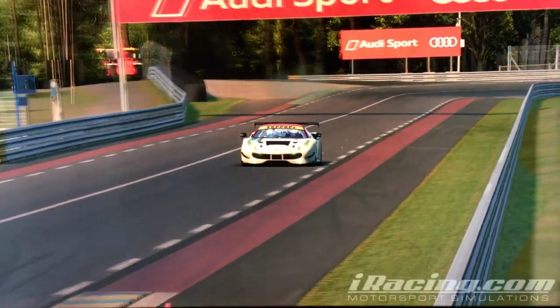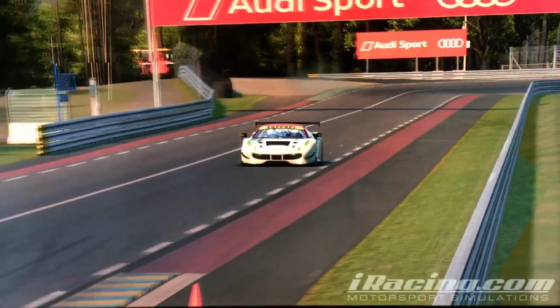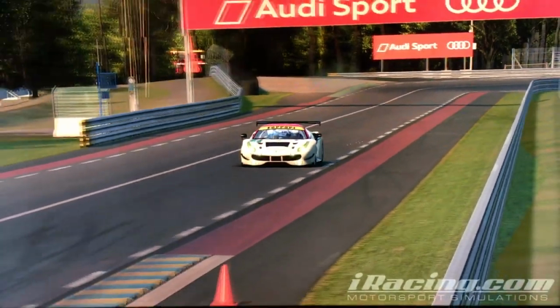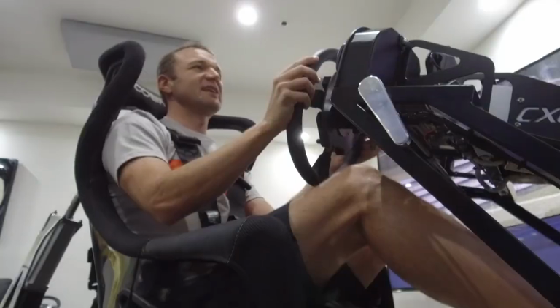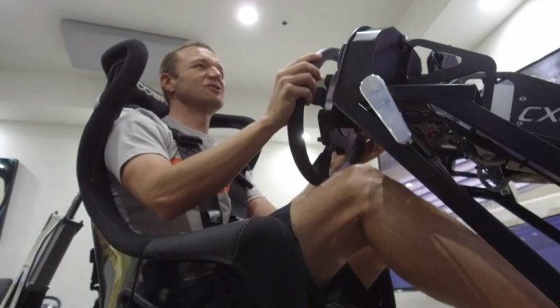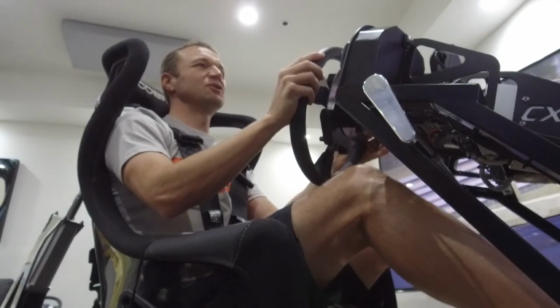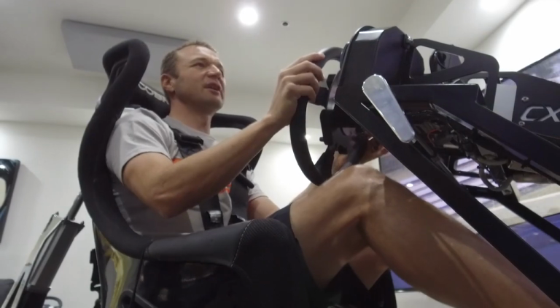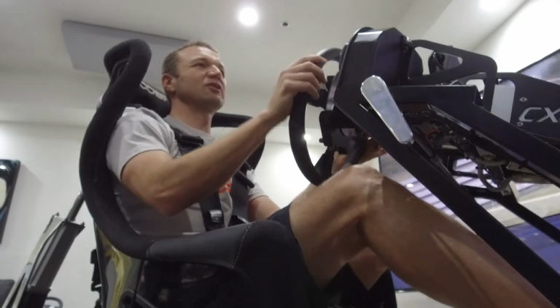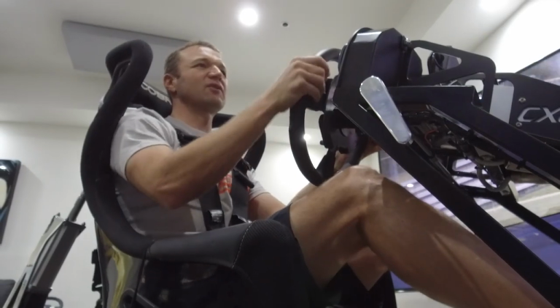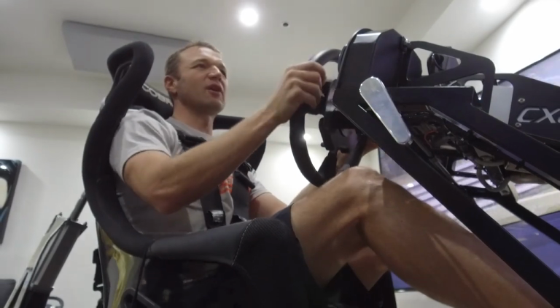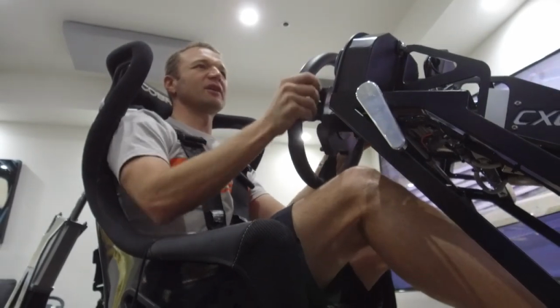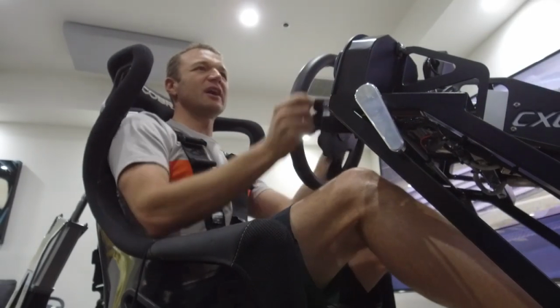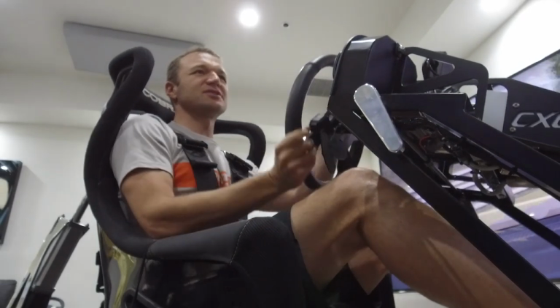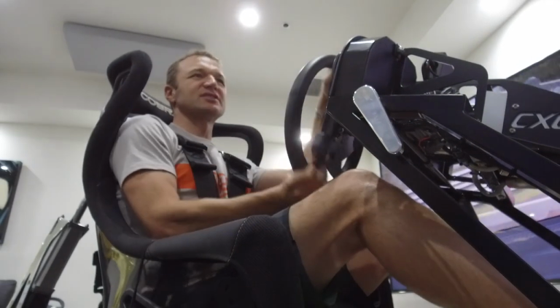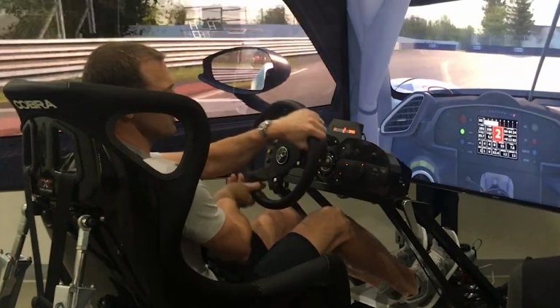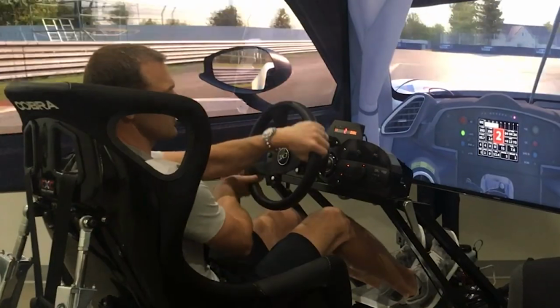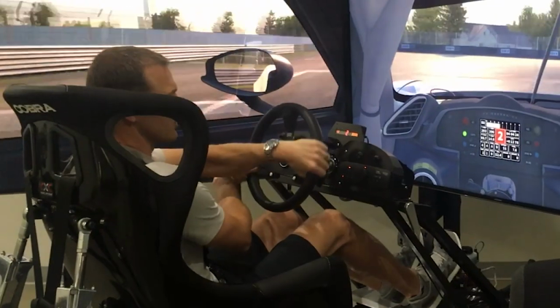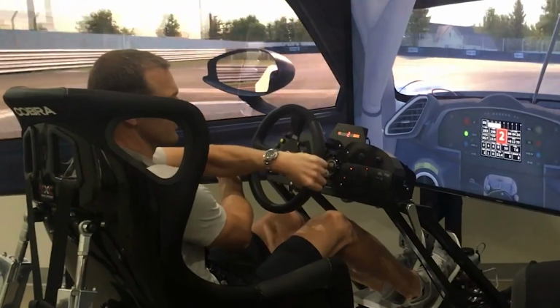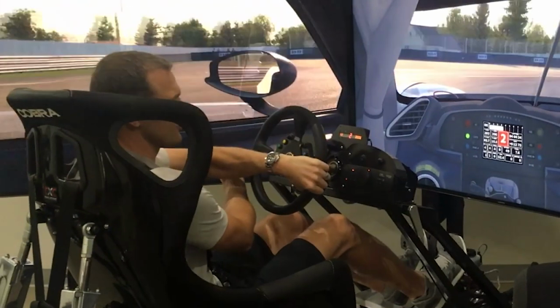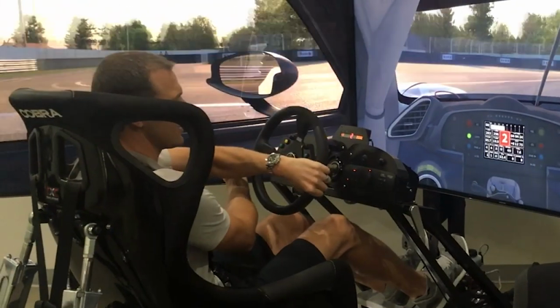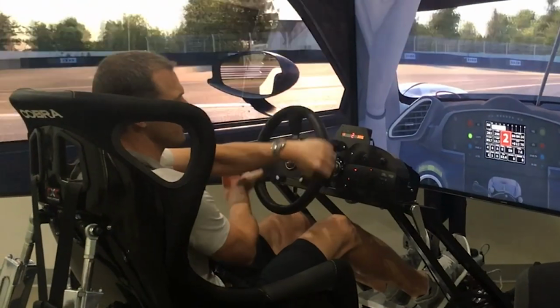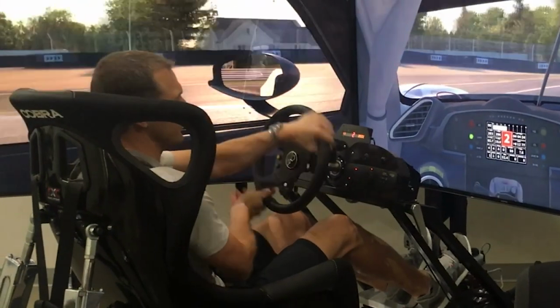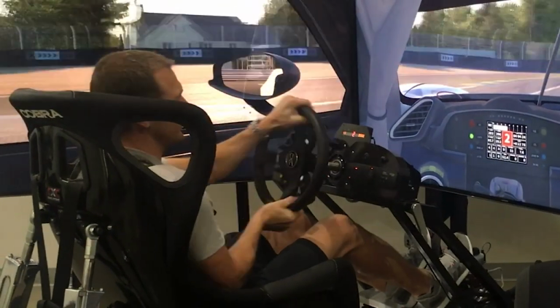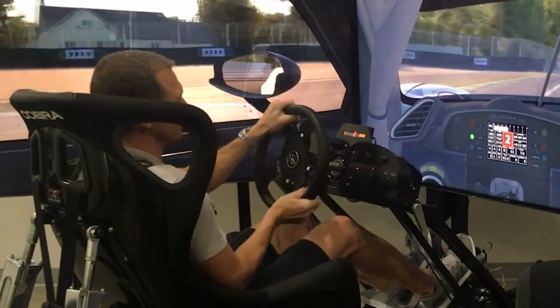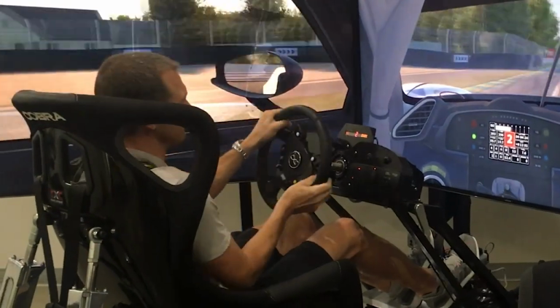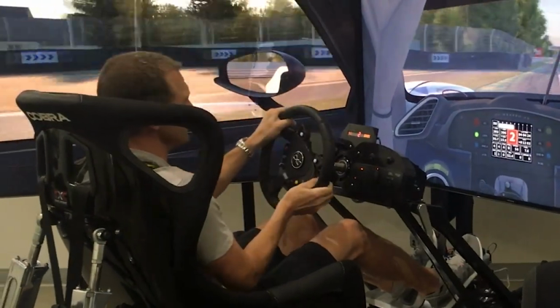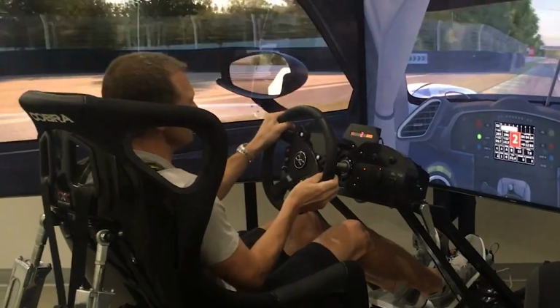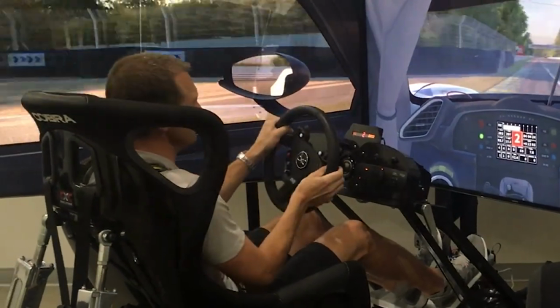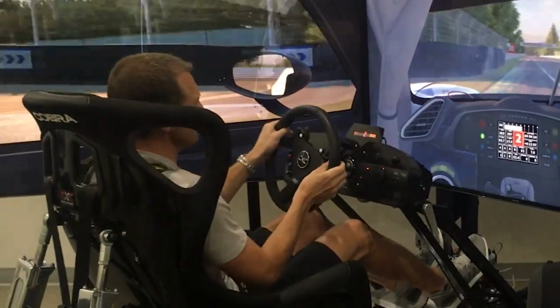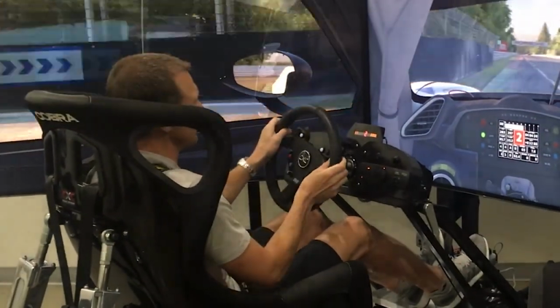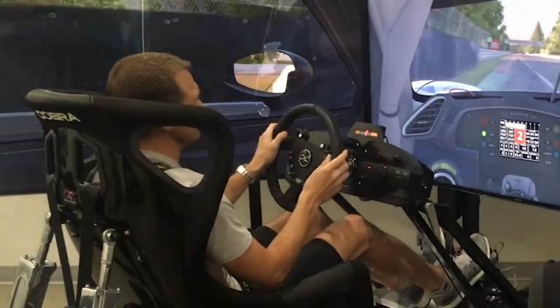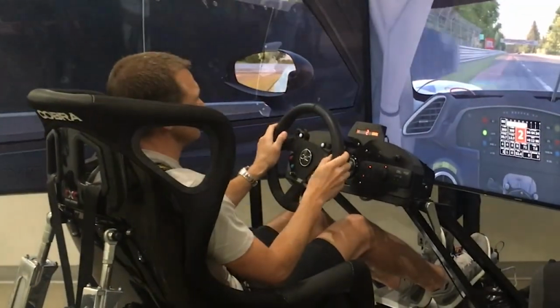And then down two gears for Arnage, the slowest corner on the track. Try to get a smooth exit.